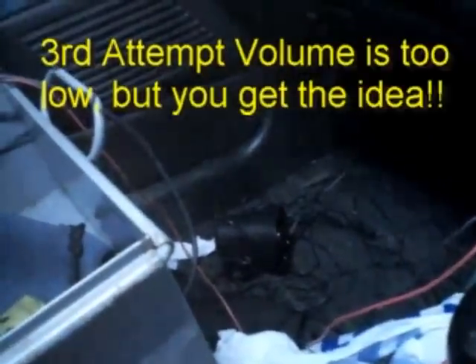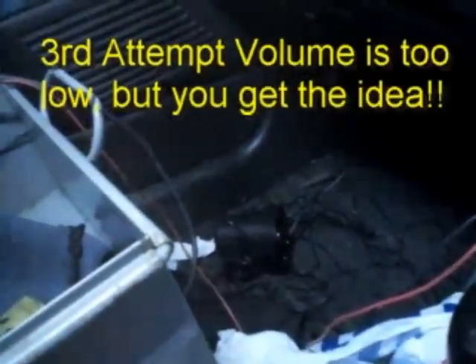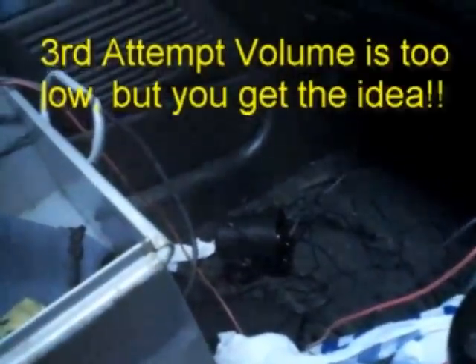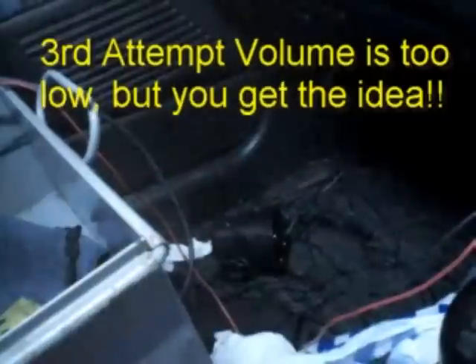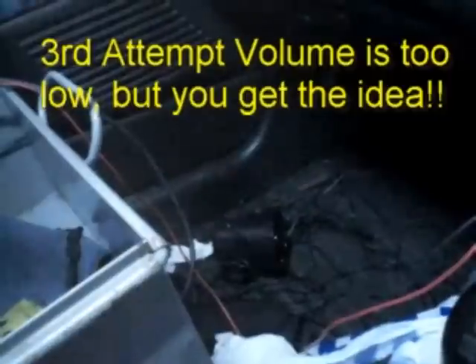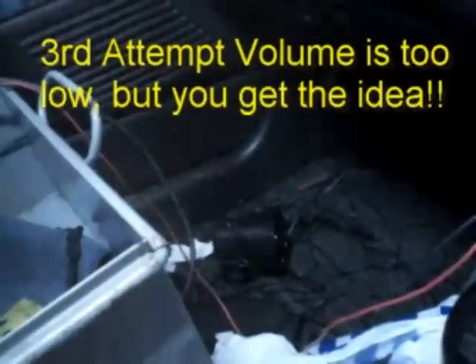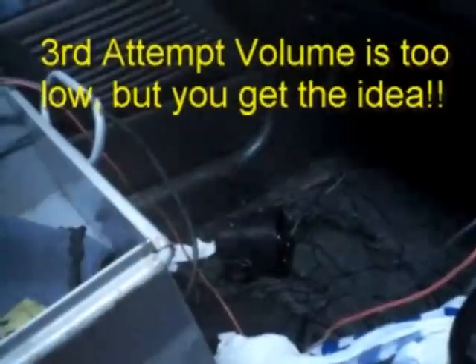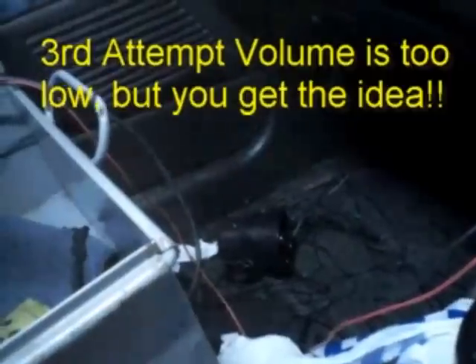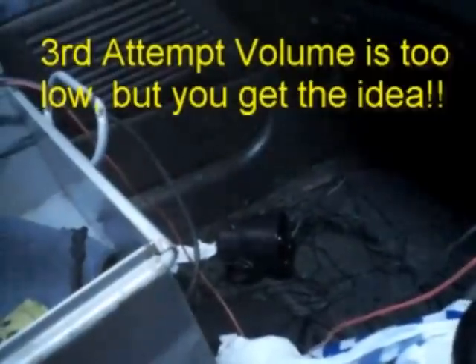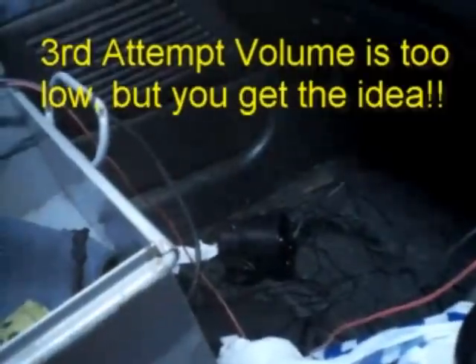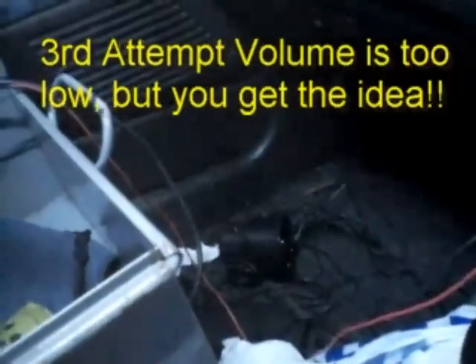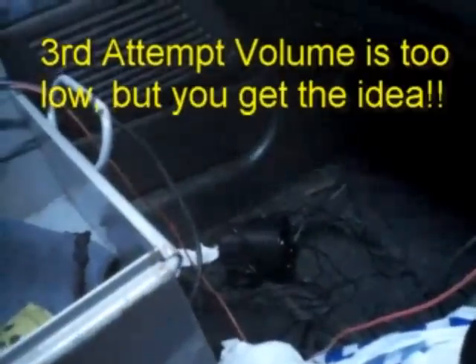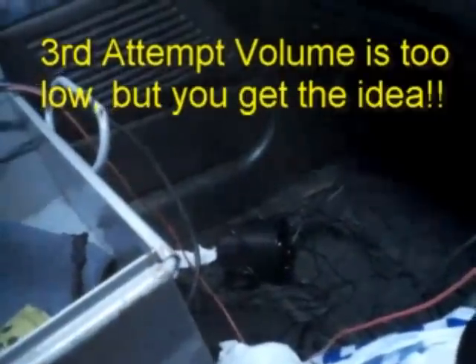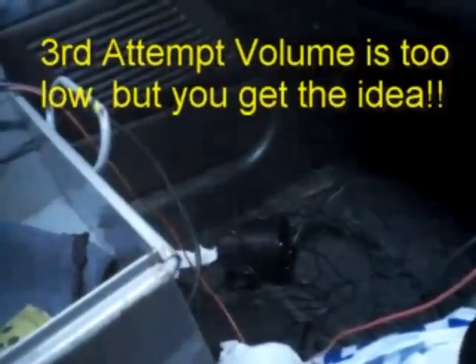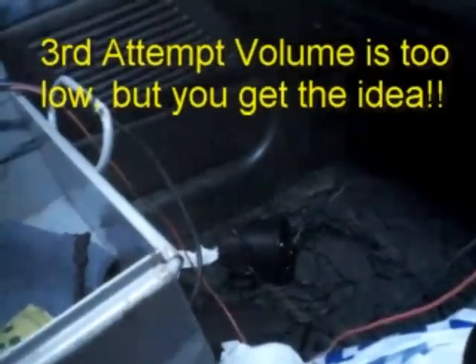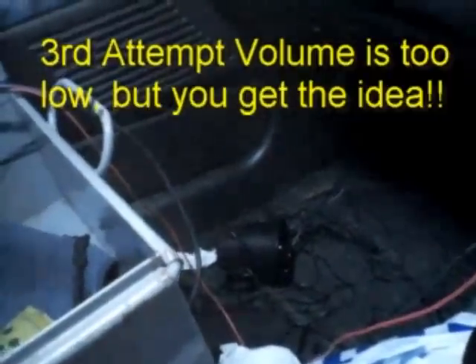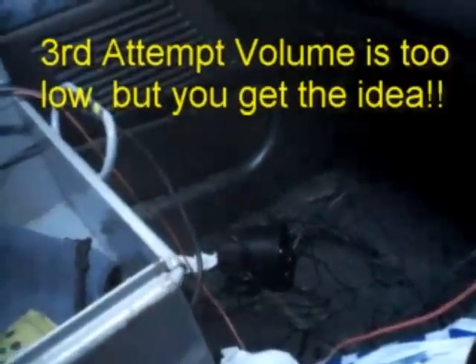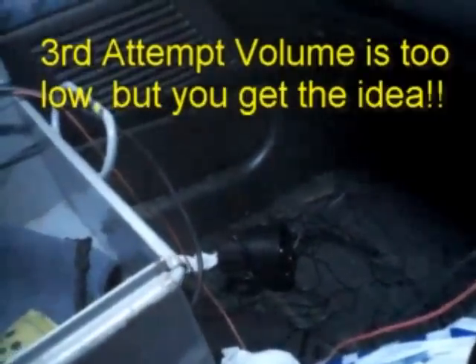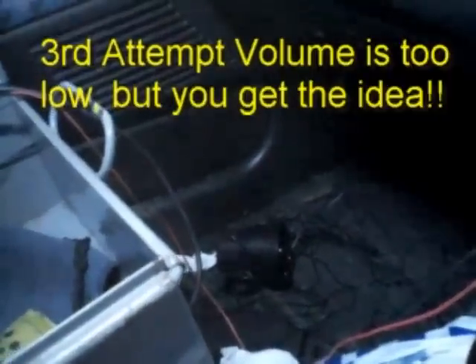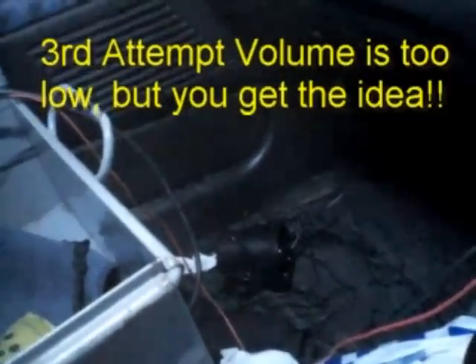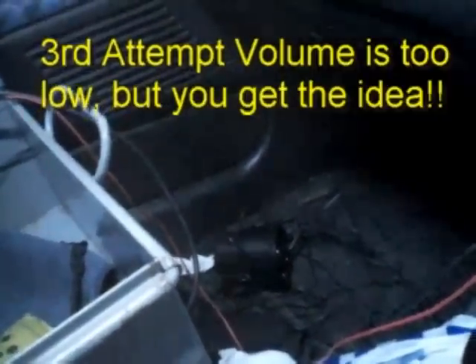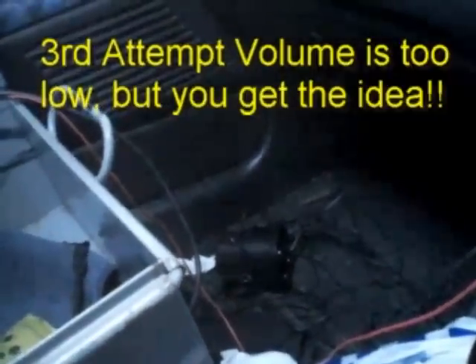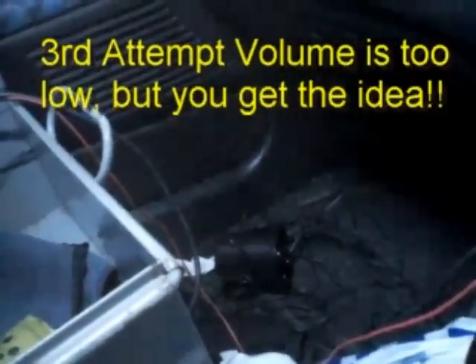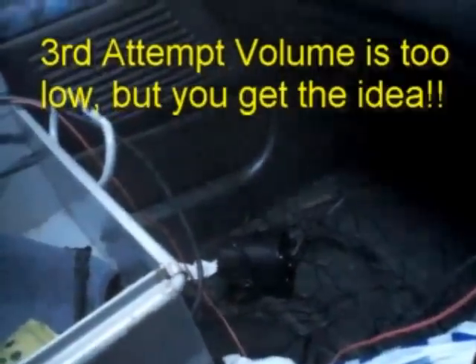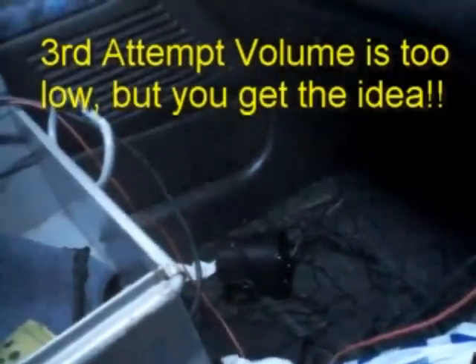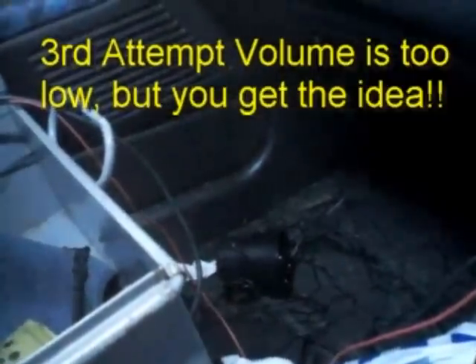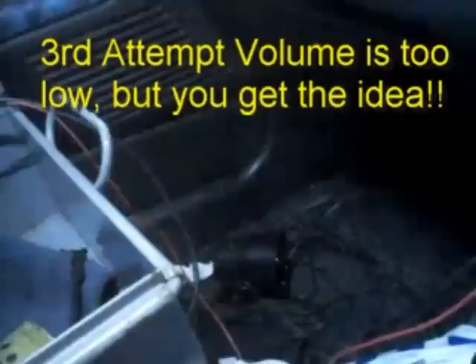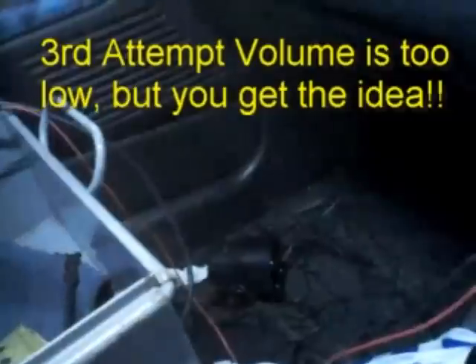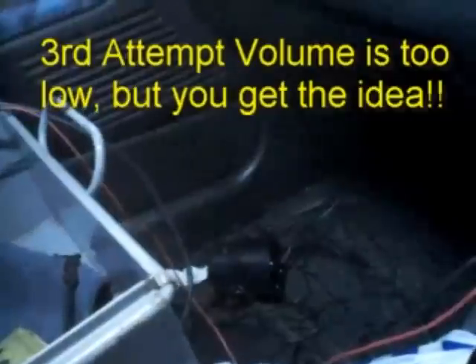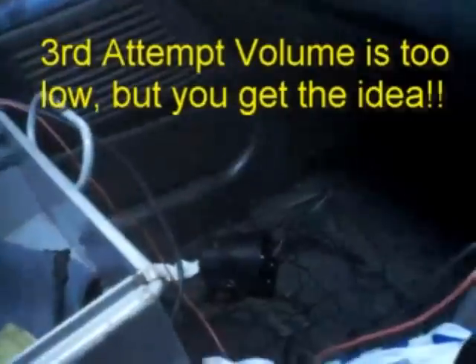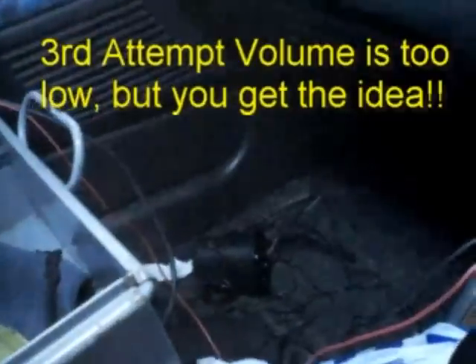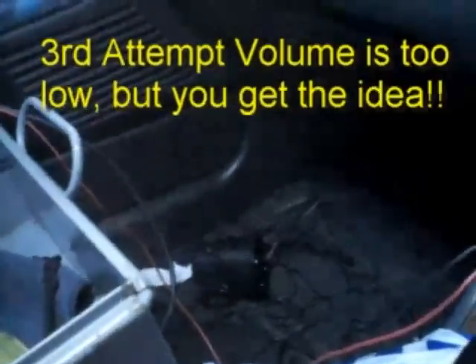Hello? Hello, hello? Testing, testing, 1, 2, 1, 2. Testing, 1, 2, 1, 2. To be in, you know.